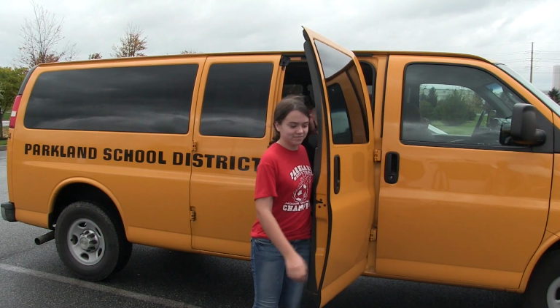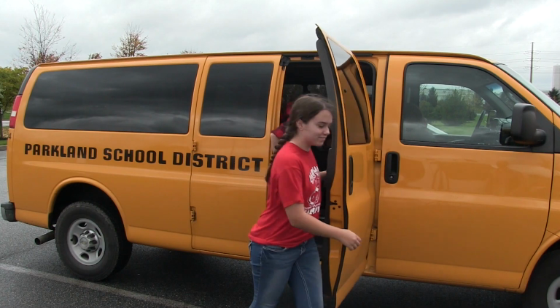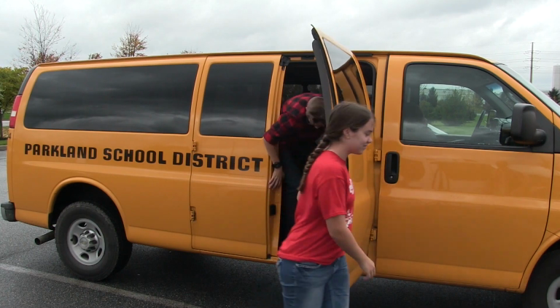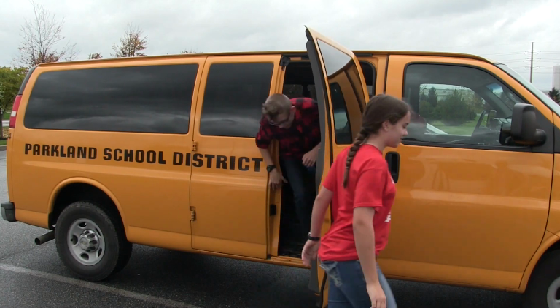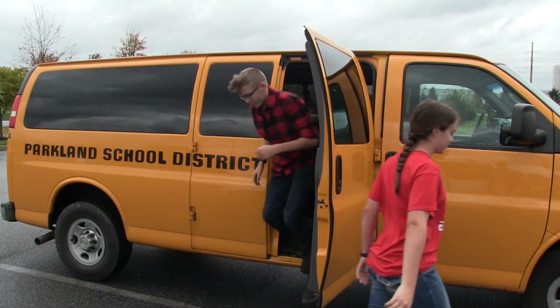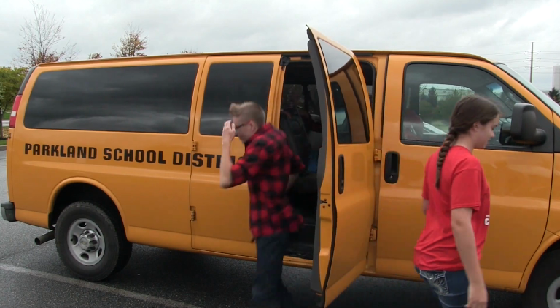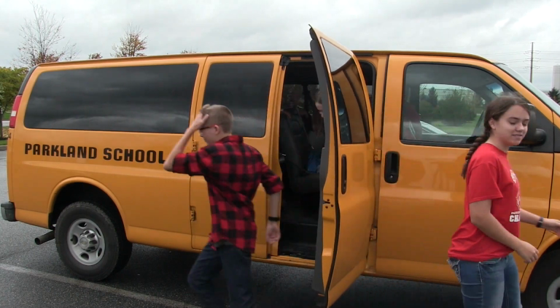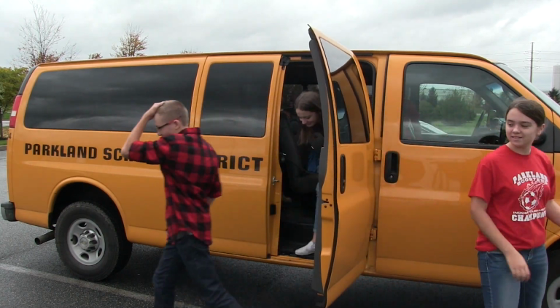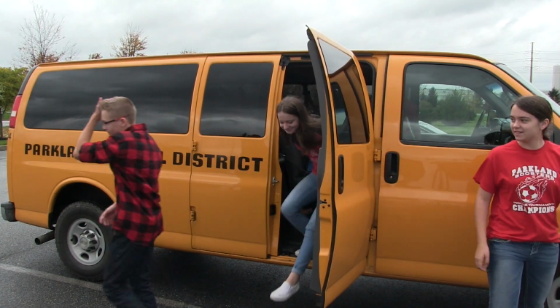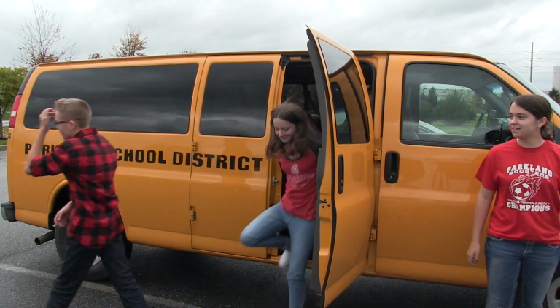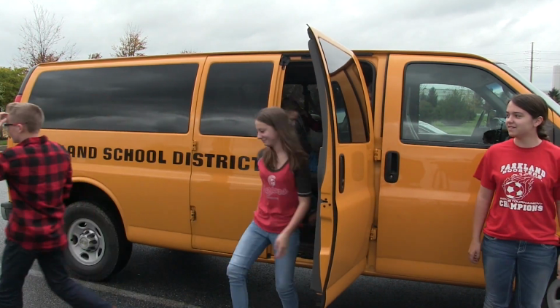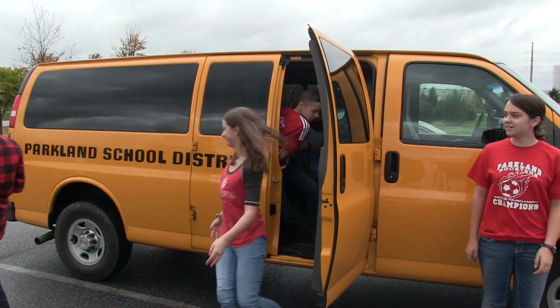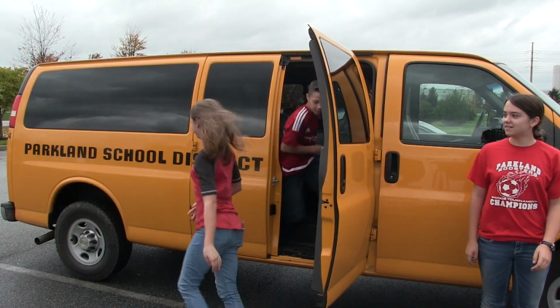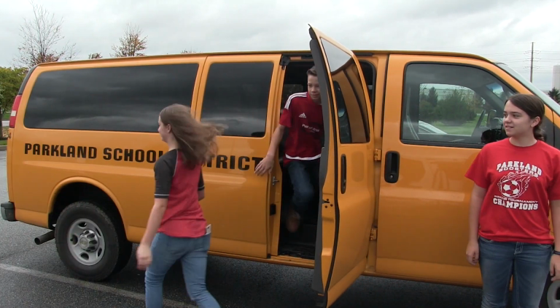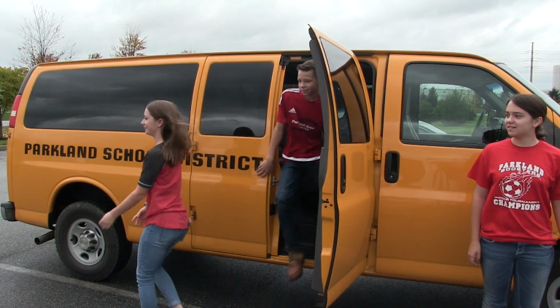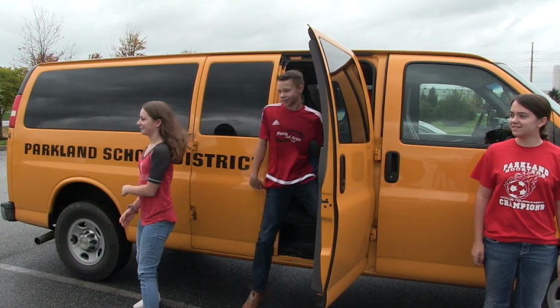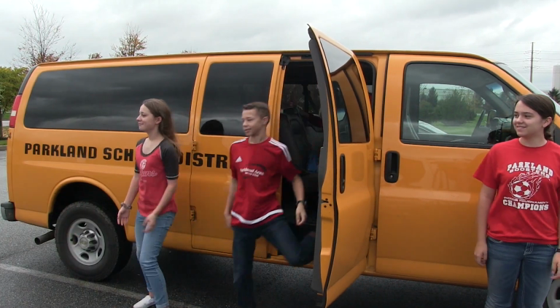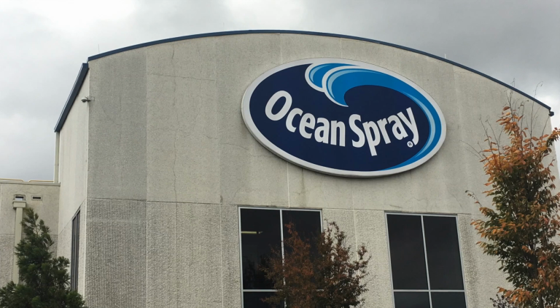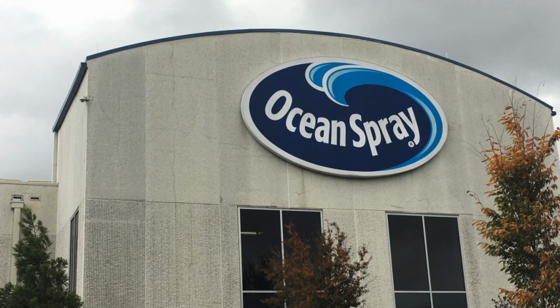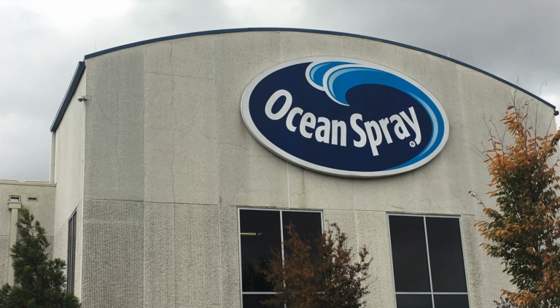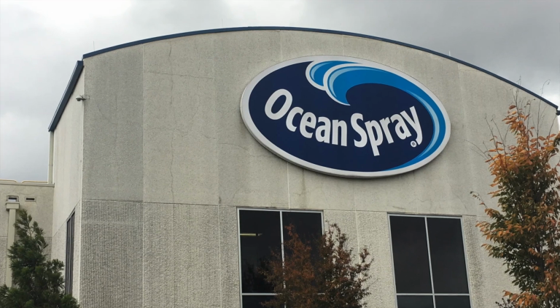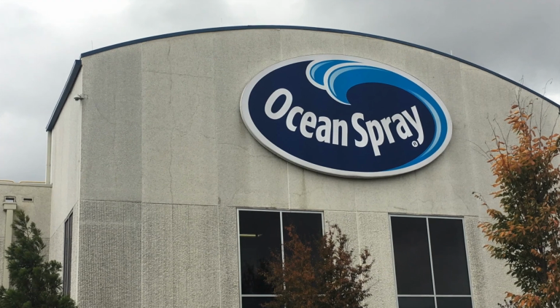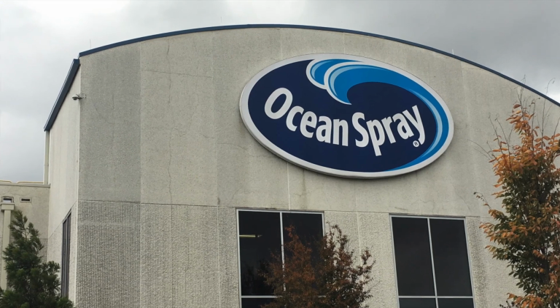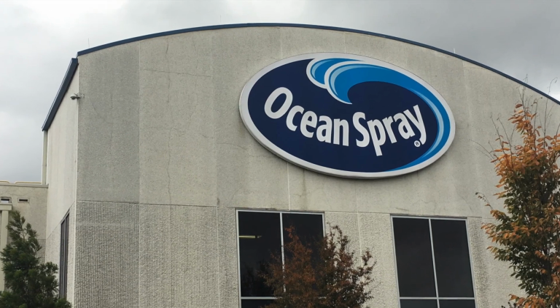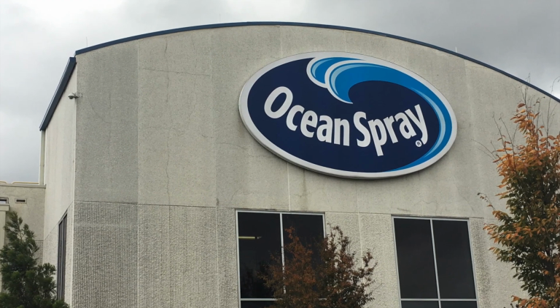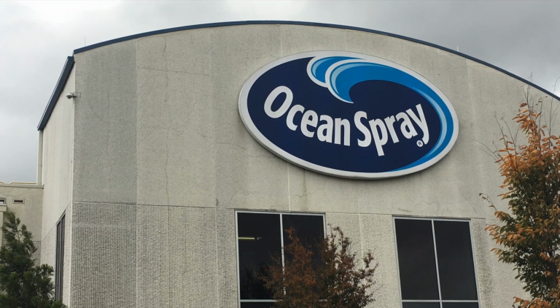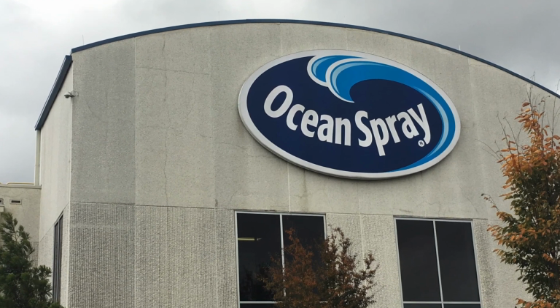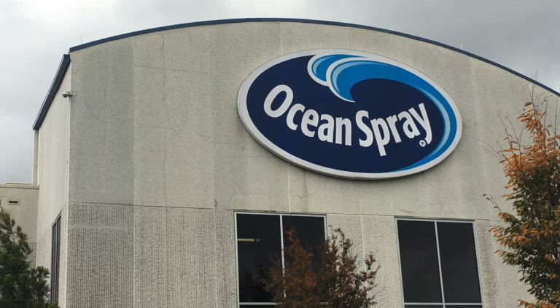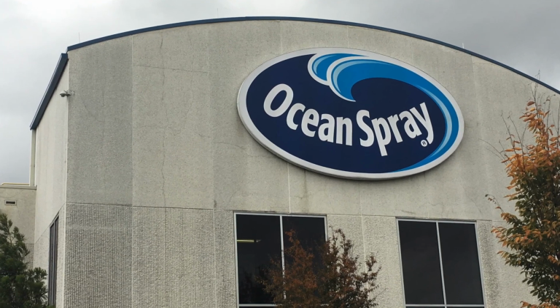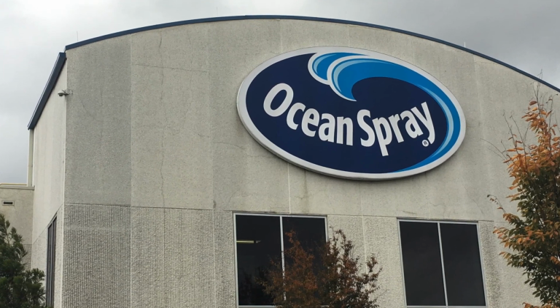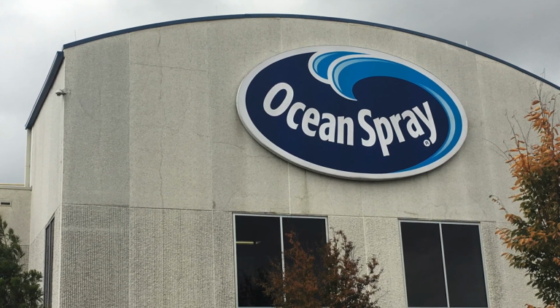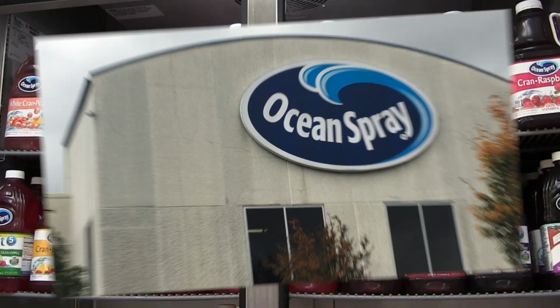Hello, my name is Jake and I'm your virtual reality host. Today I'm going to take you on a tour of Ocean Spray. So let's get started.